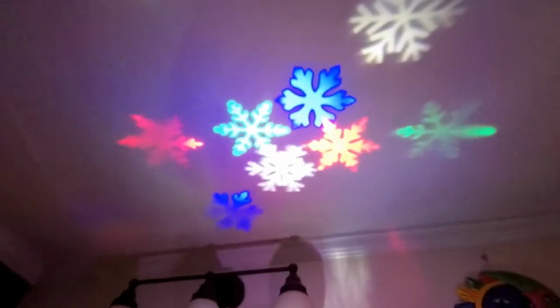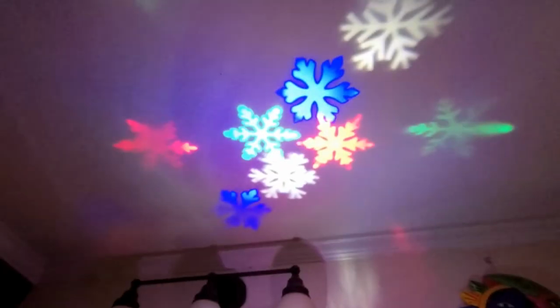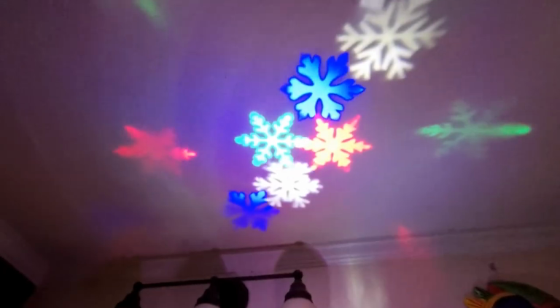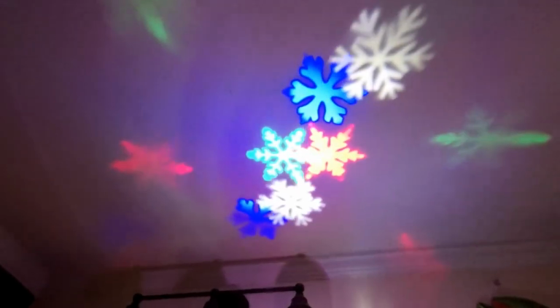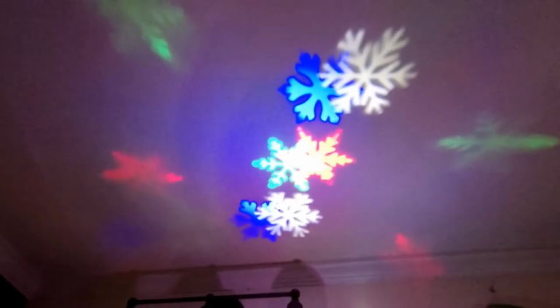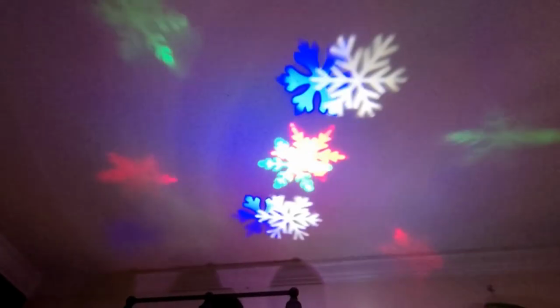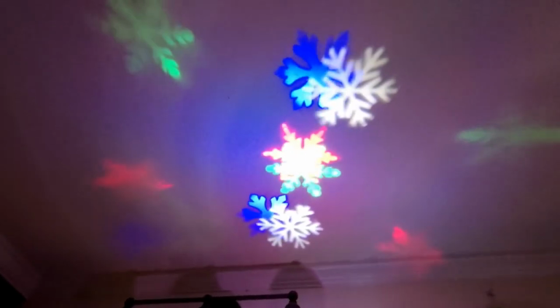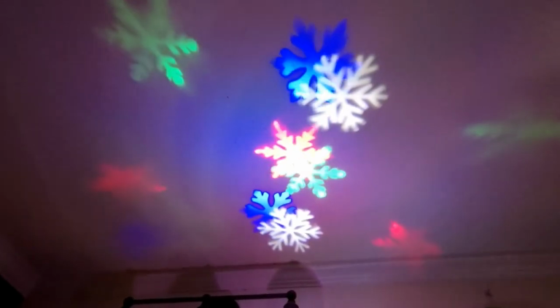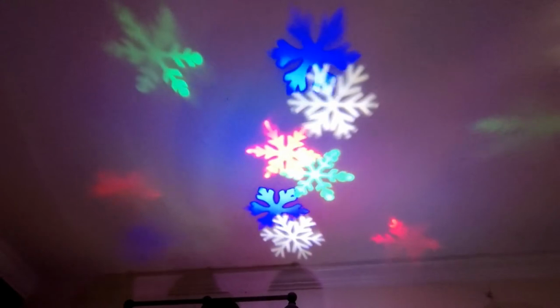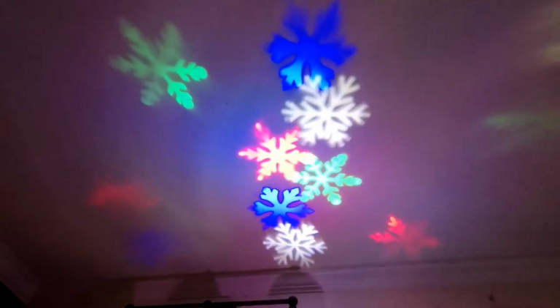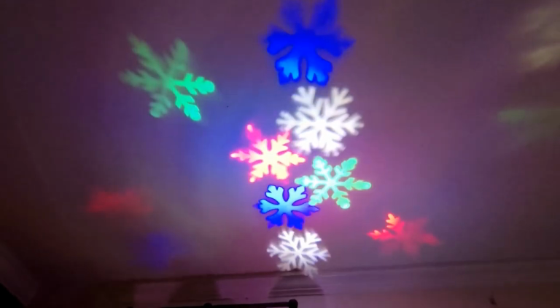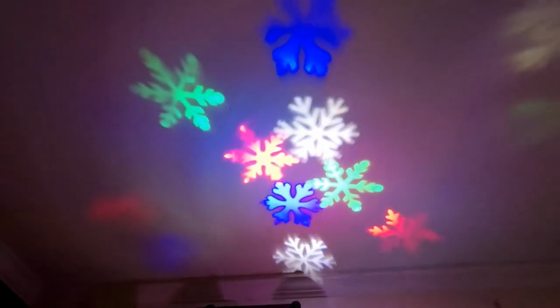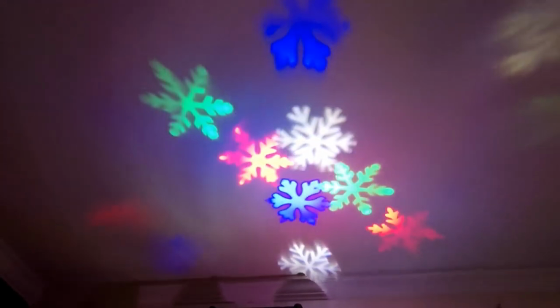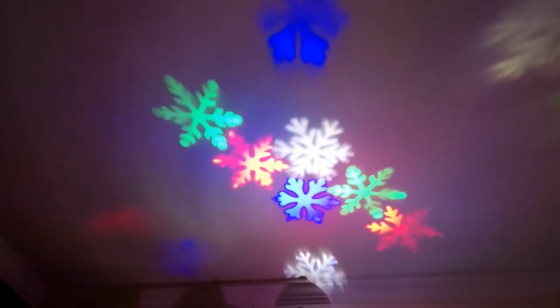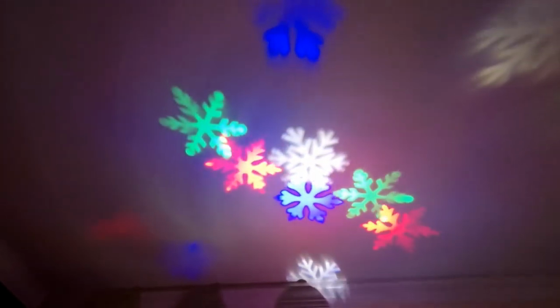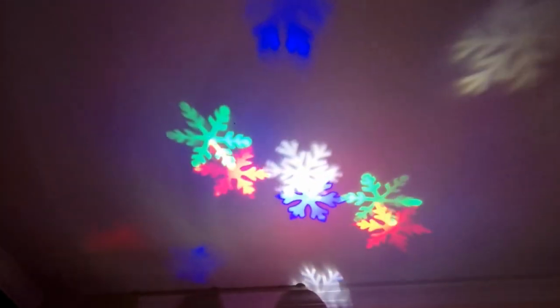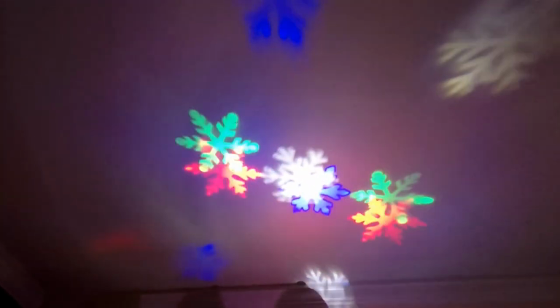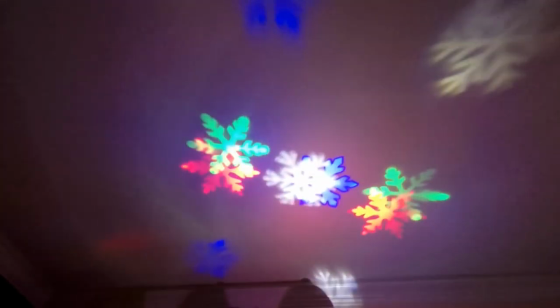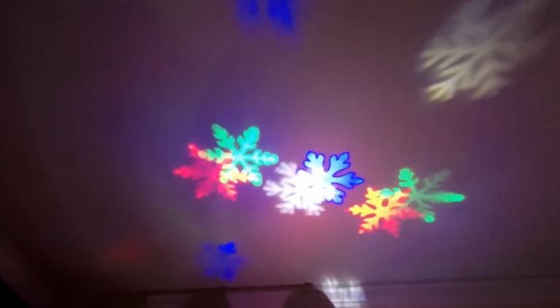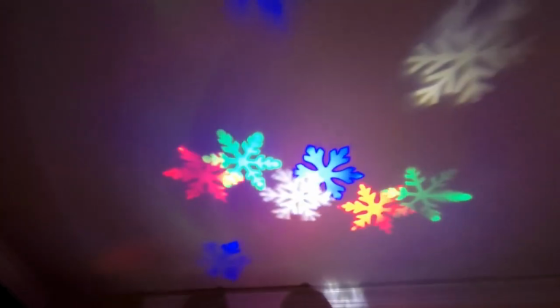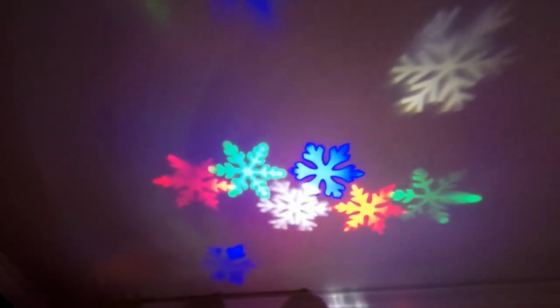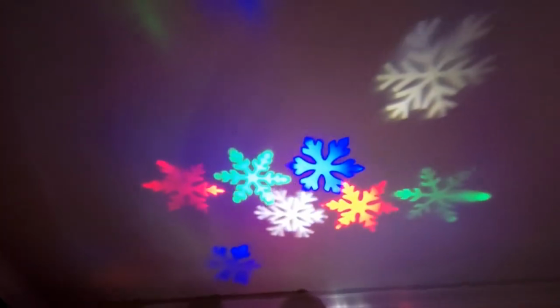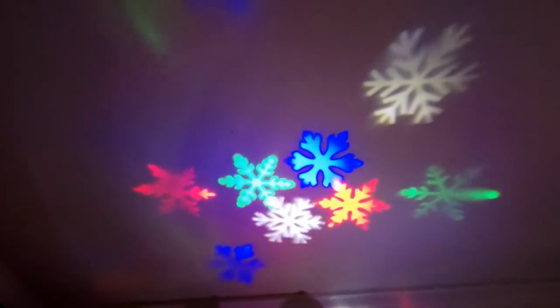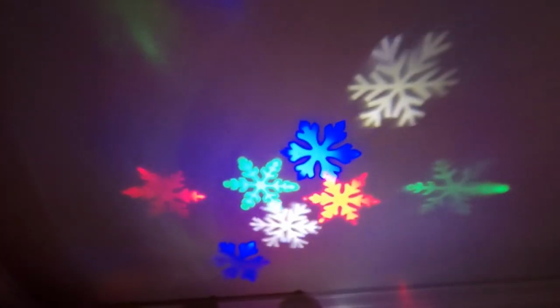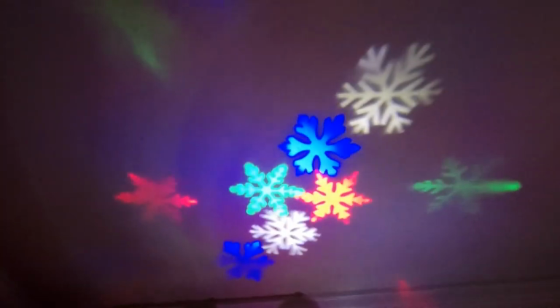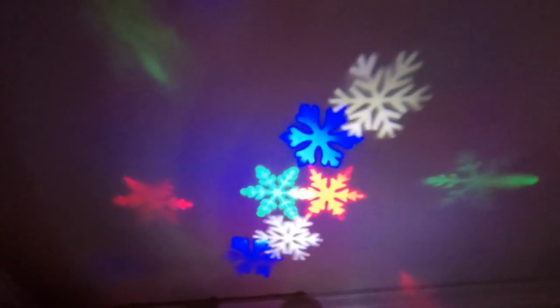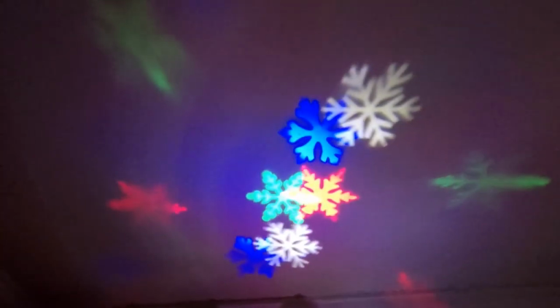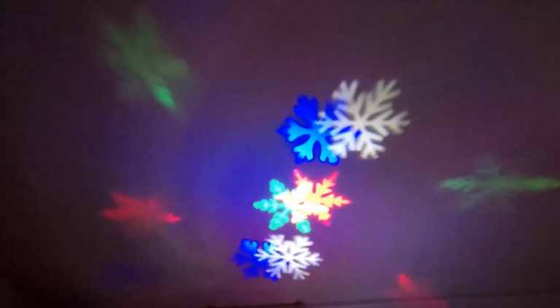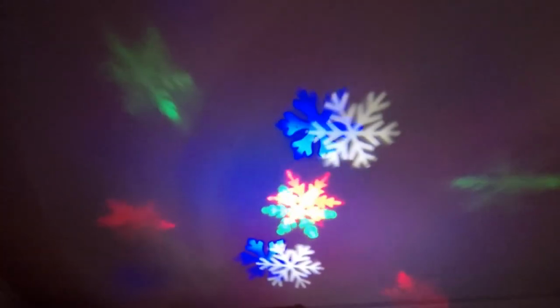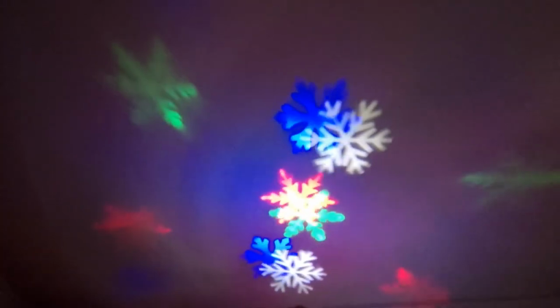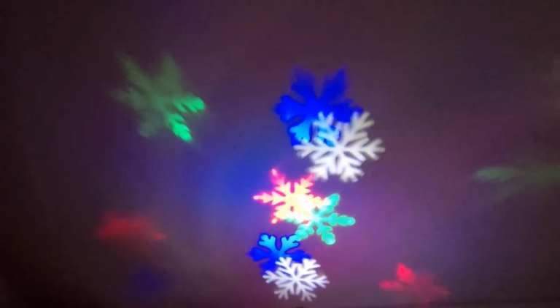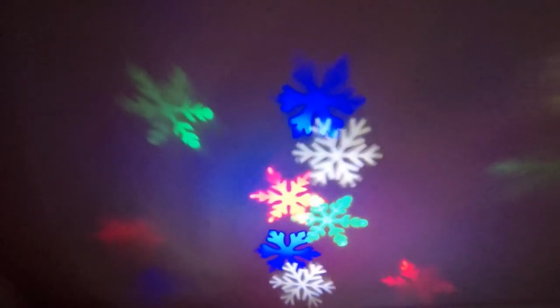And why not one final look at the old snowy ceiling?